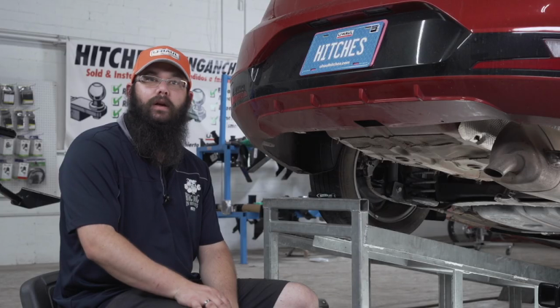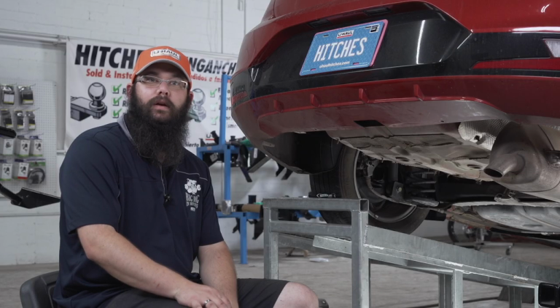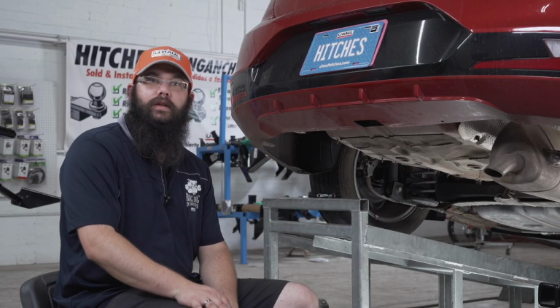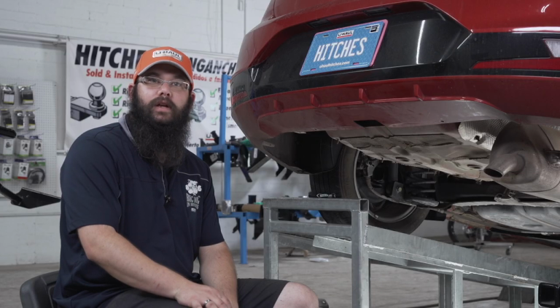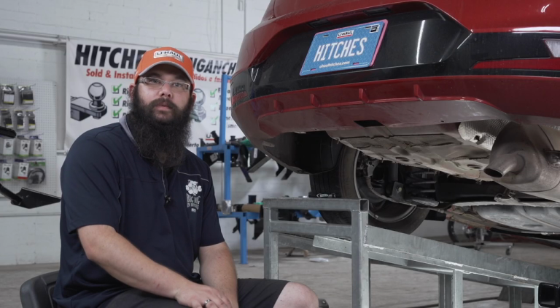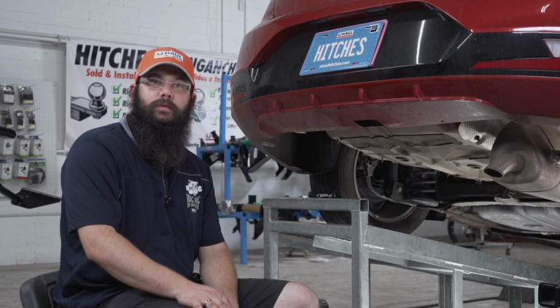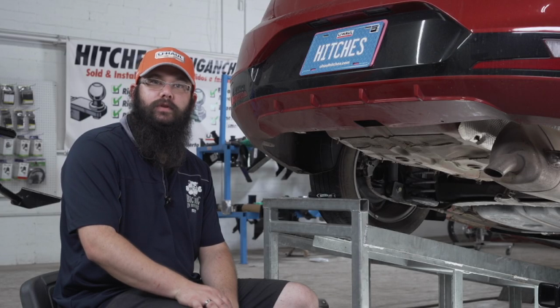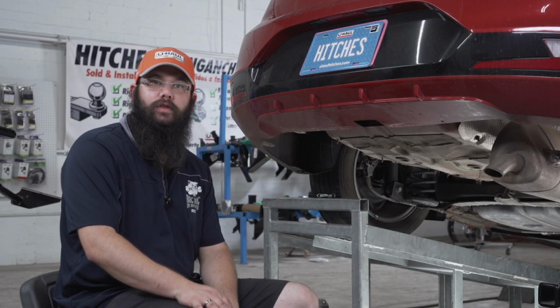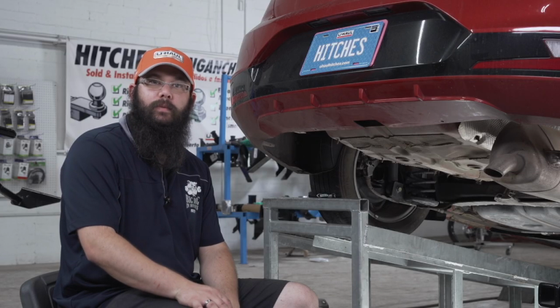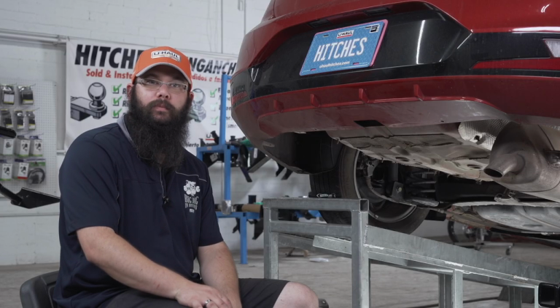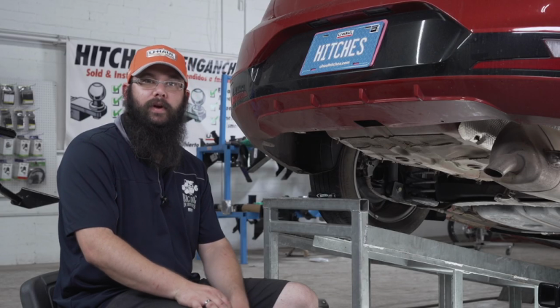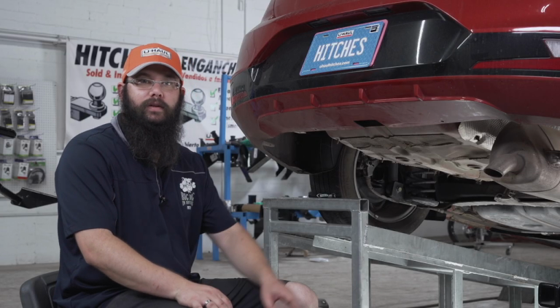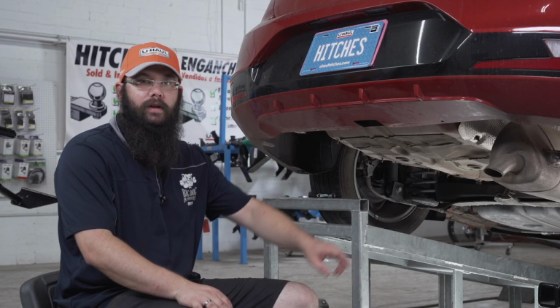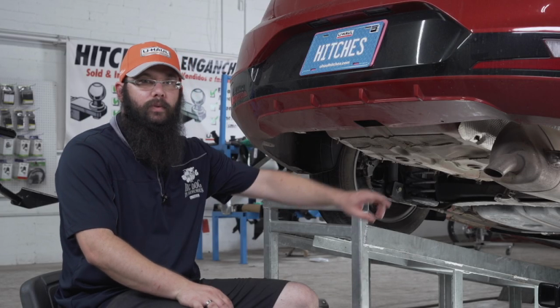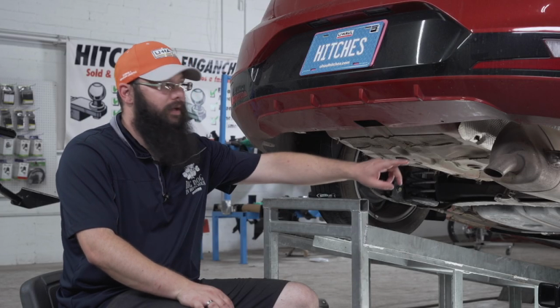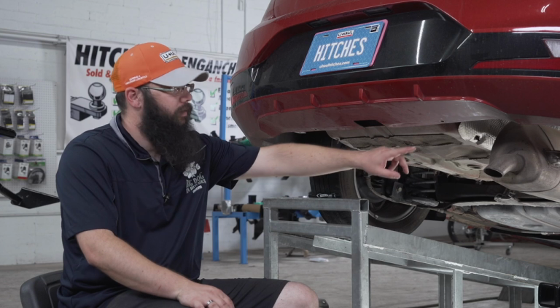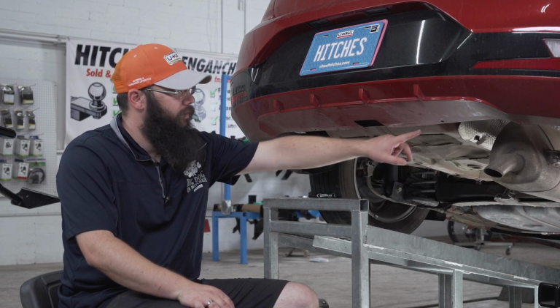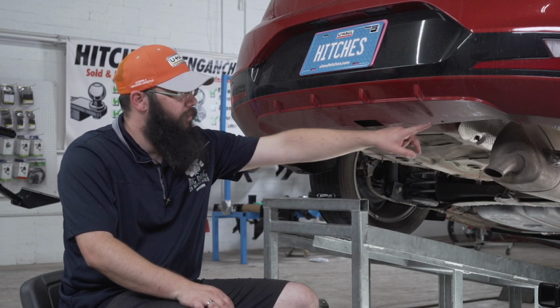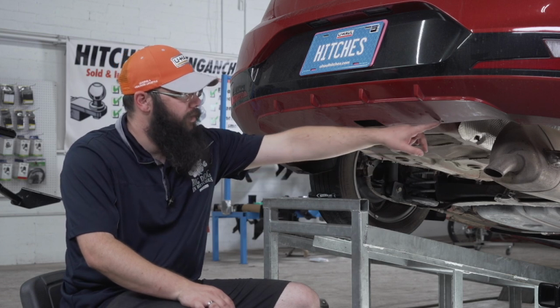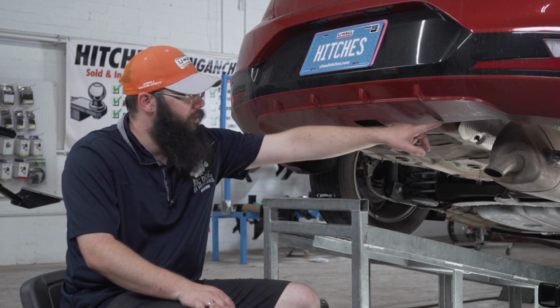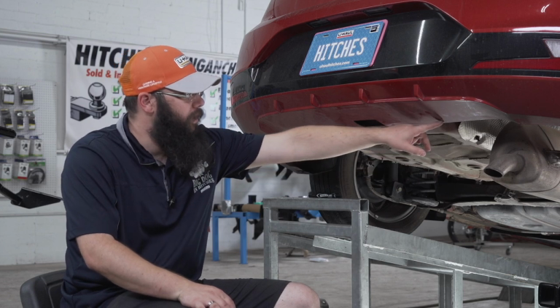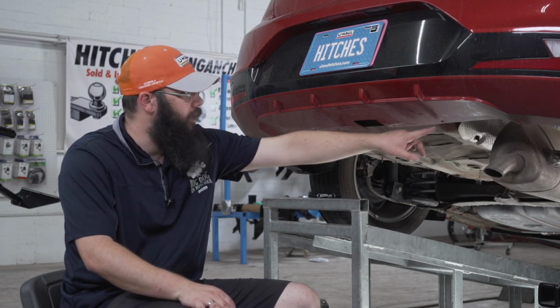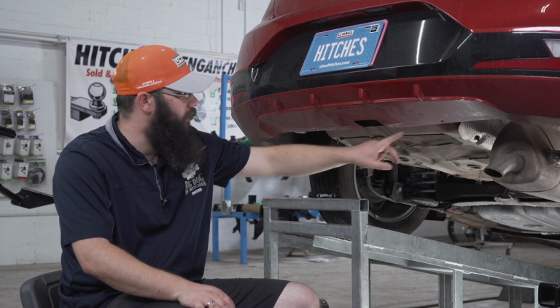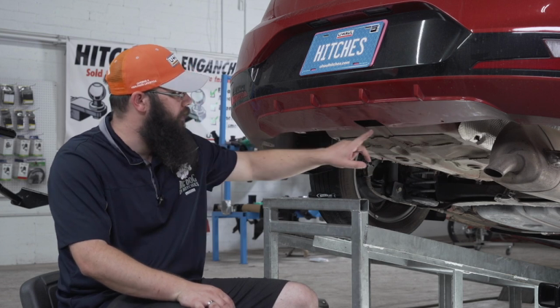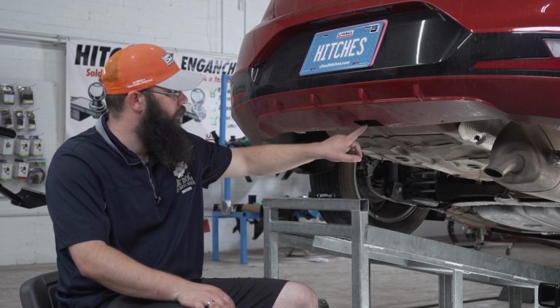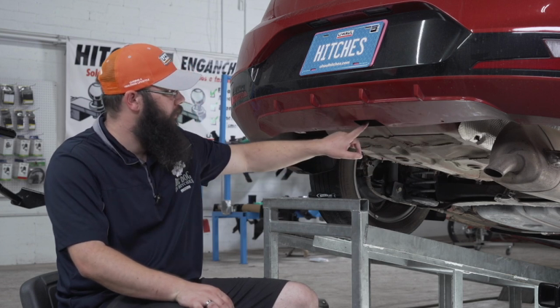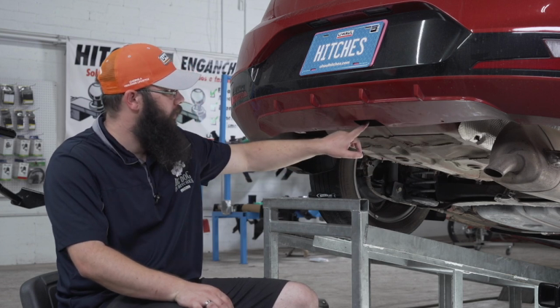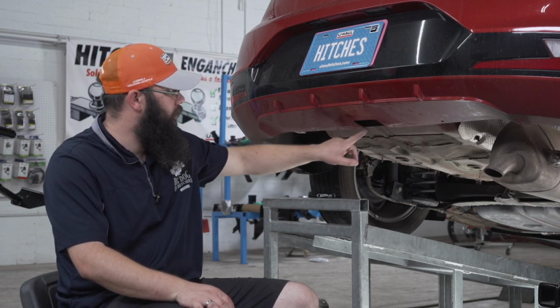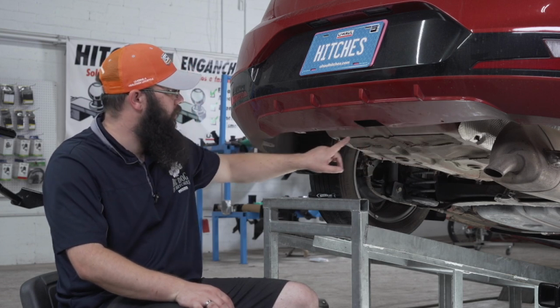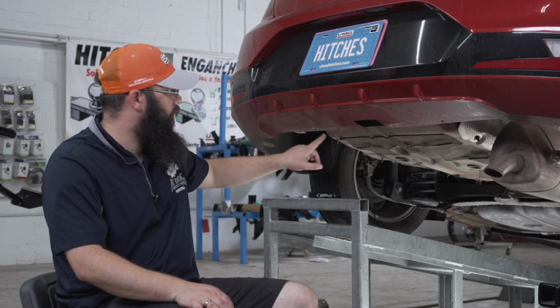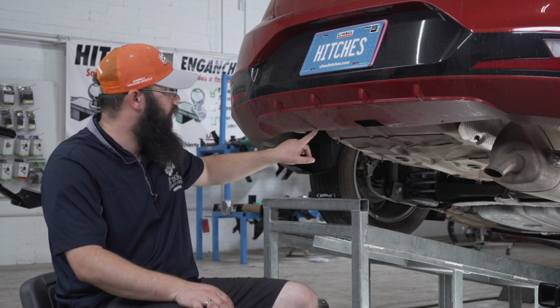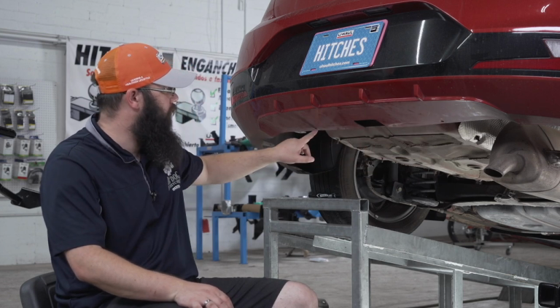Our next step is to push the three bumper brackets out of the way. The brackets are located here, here, and here.